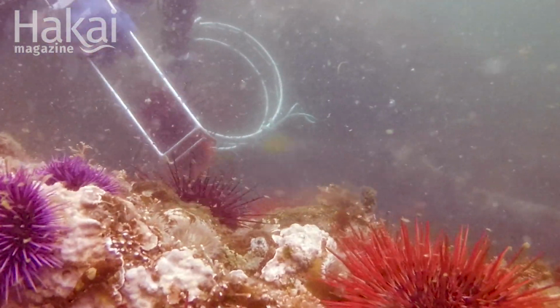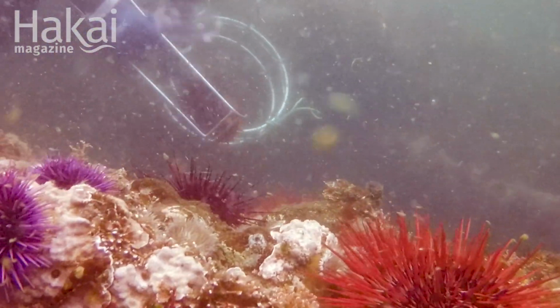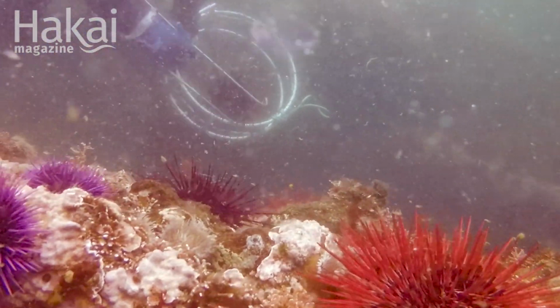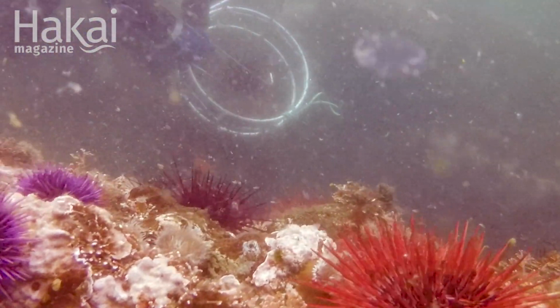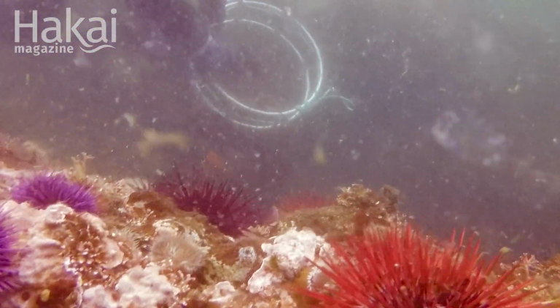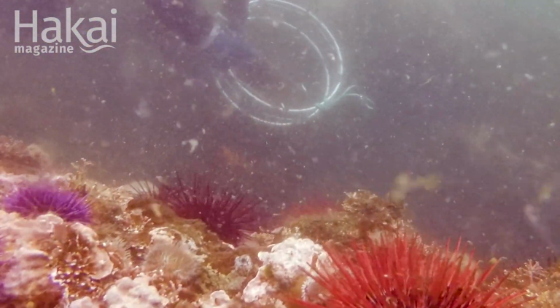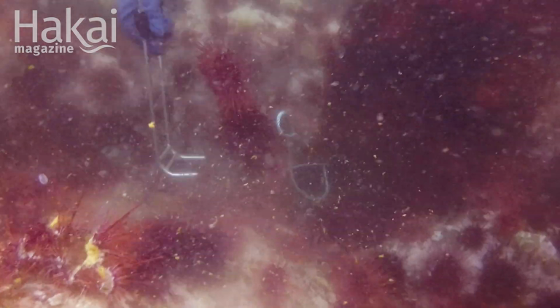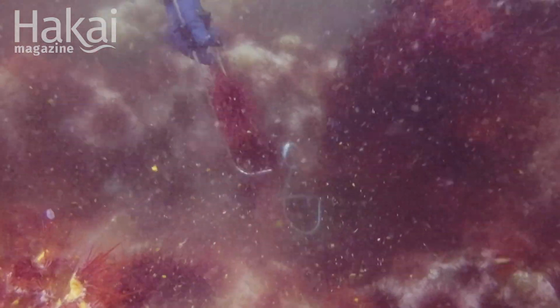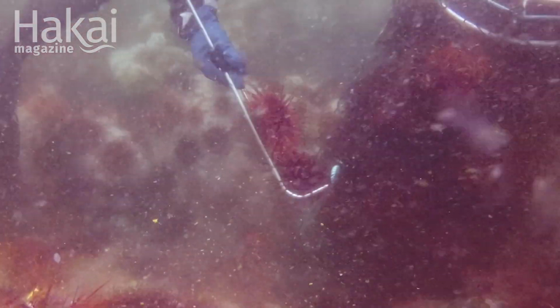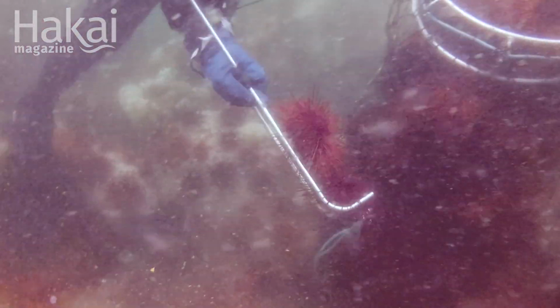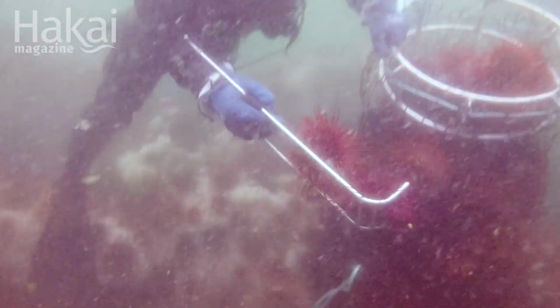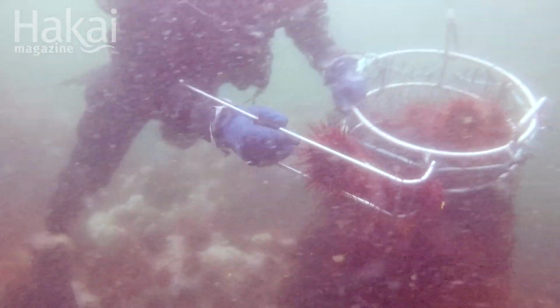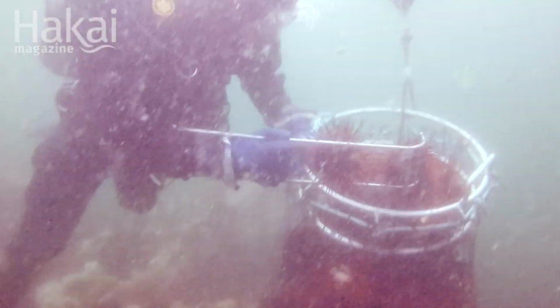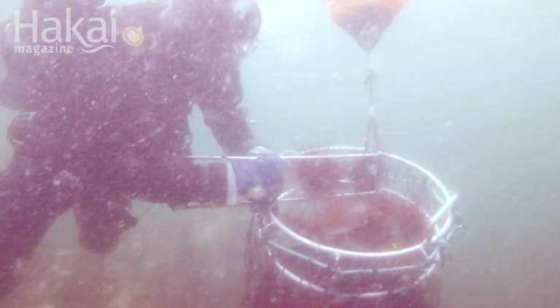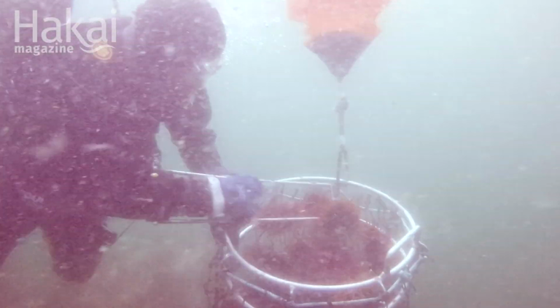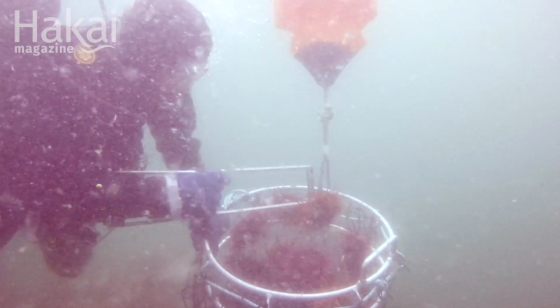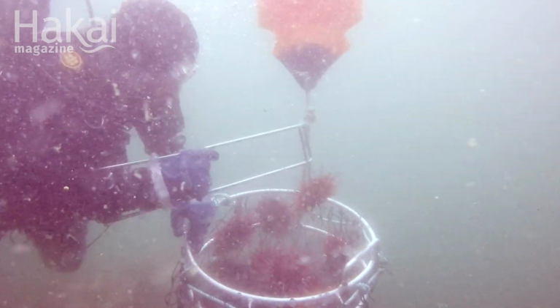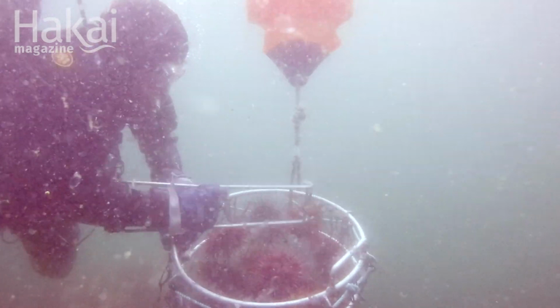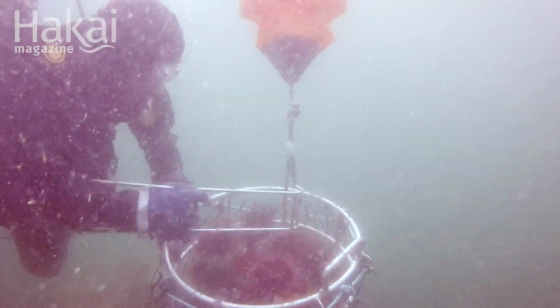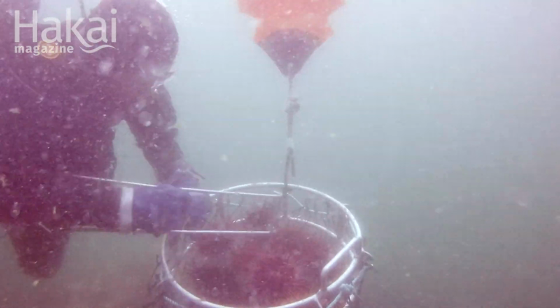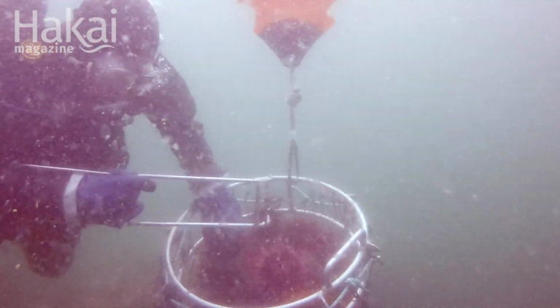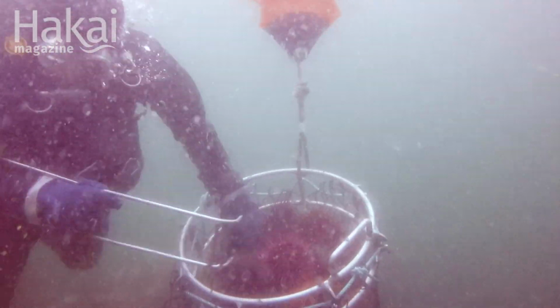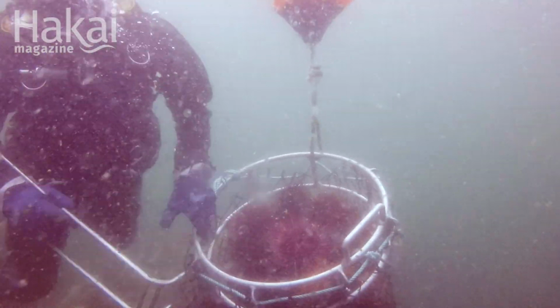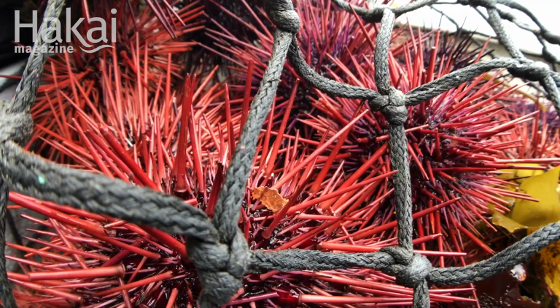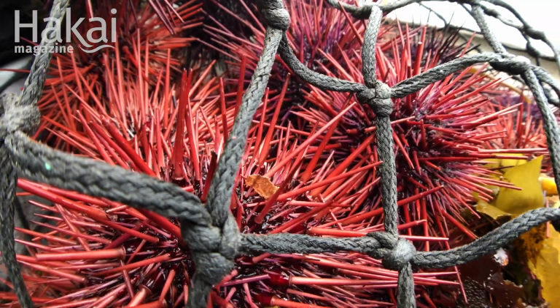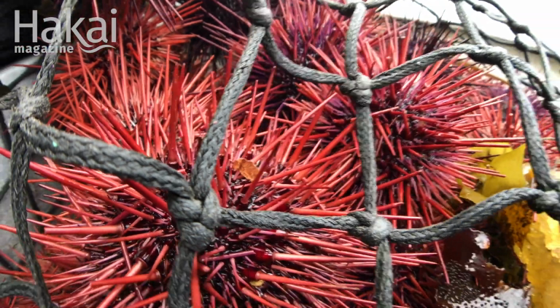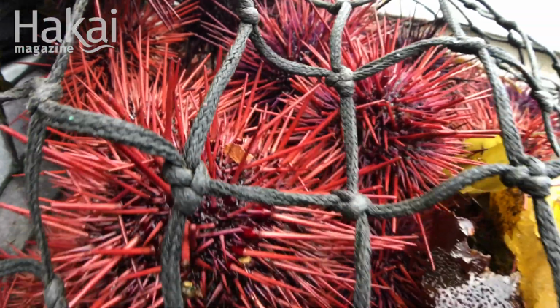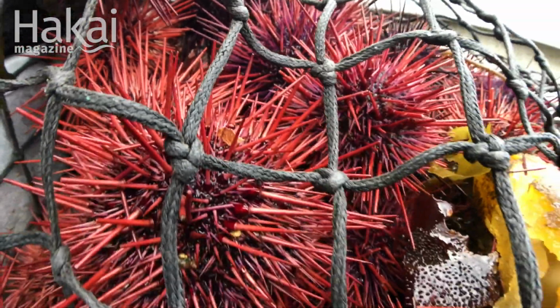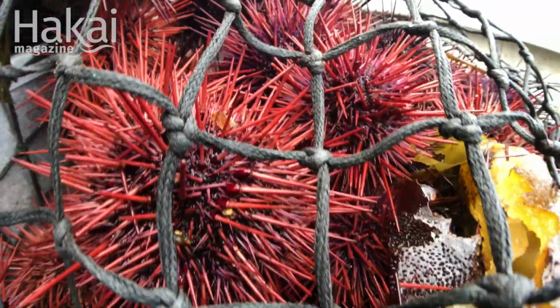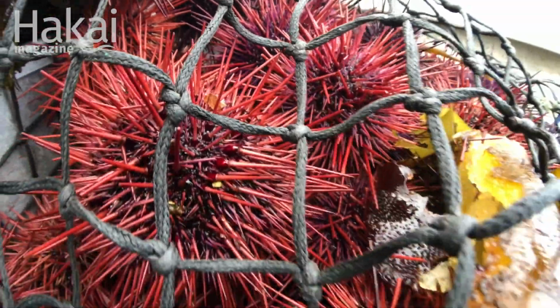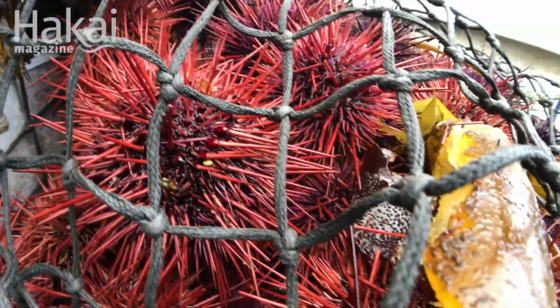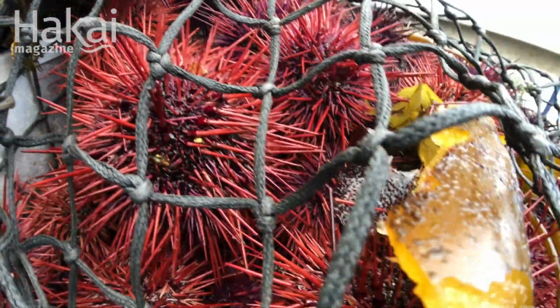You just keep going until the bag is full, then you have a little balloon on it, fill that up, and it helps bring the bag up to the surface.